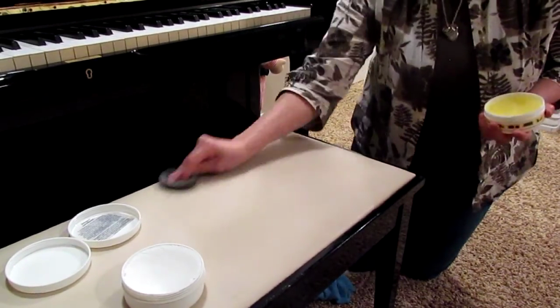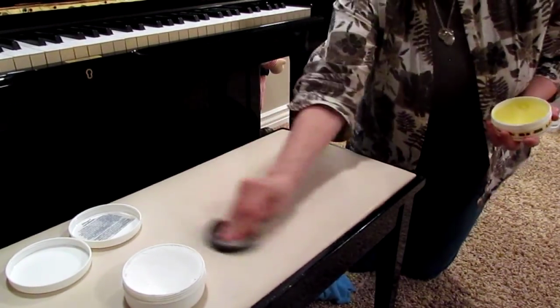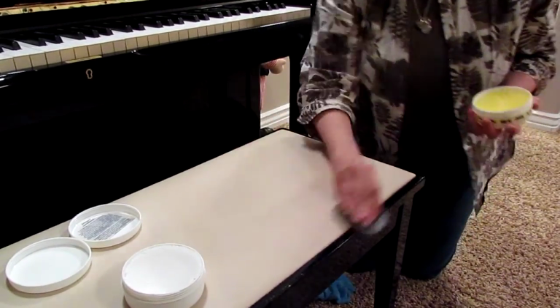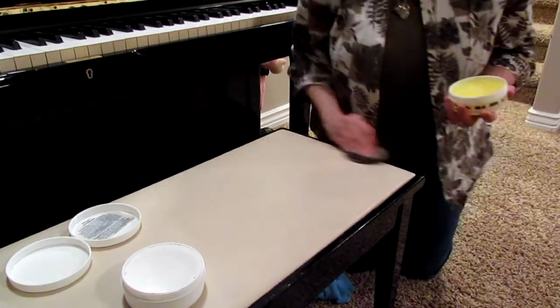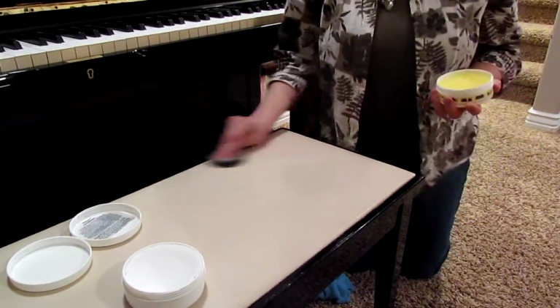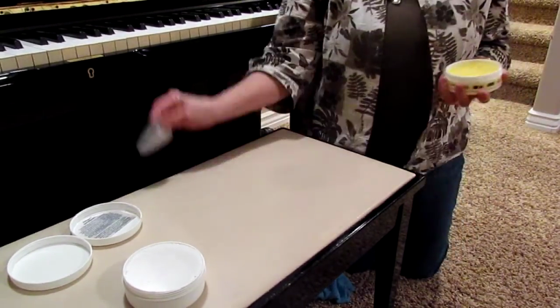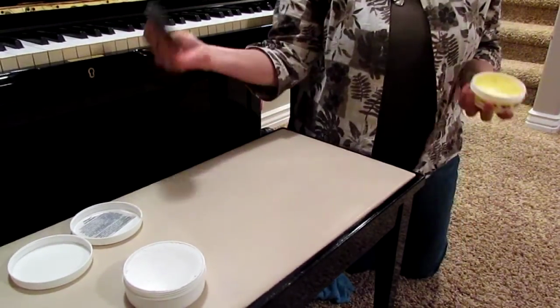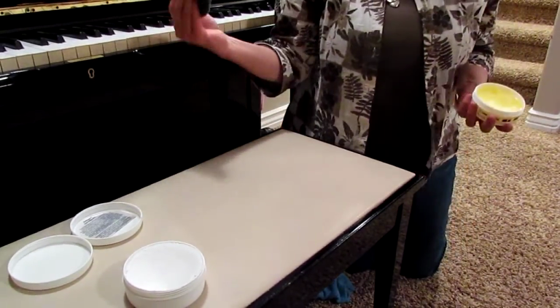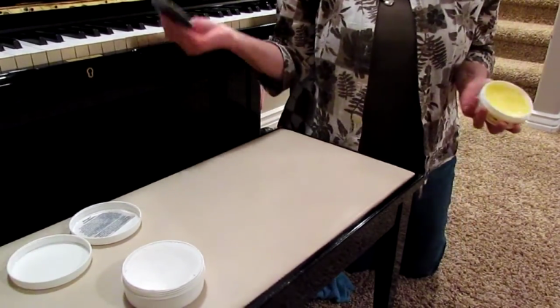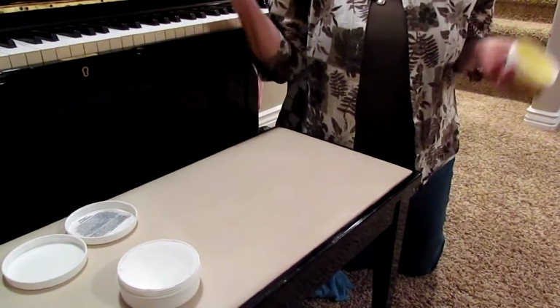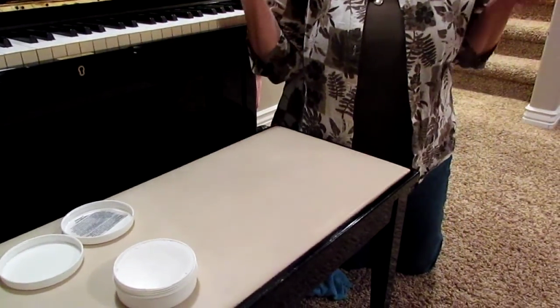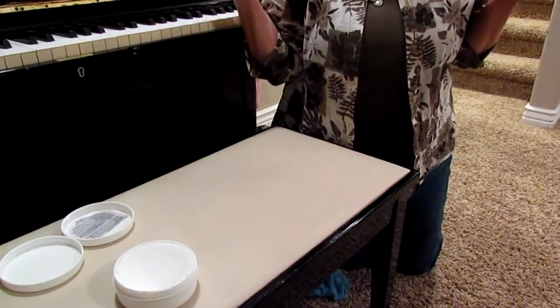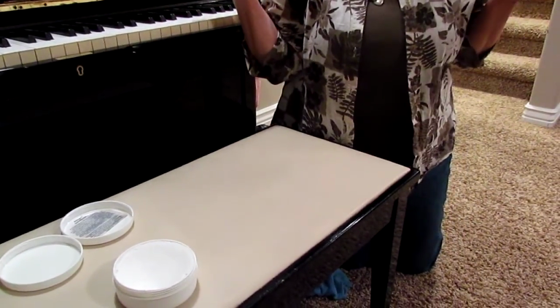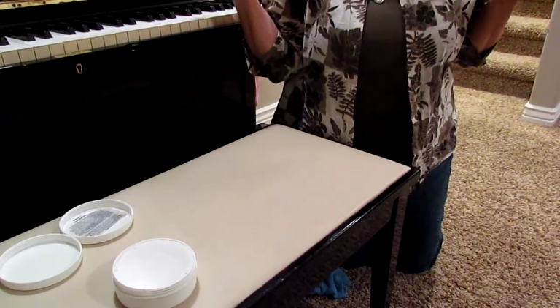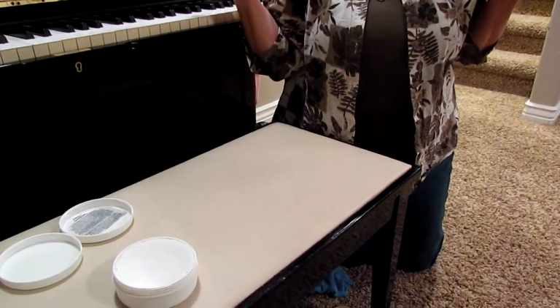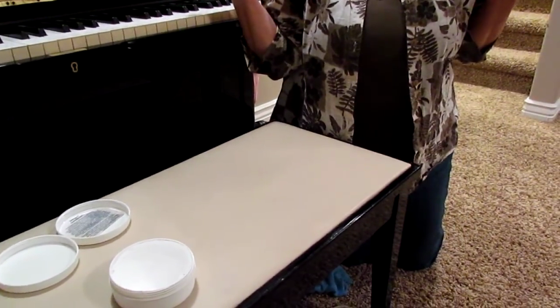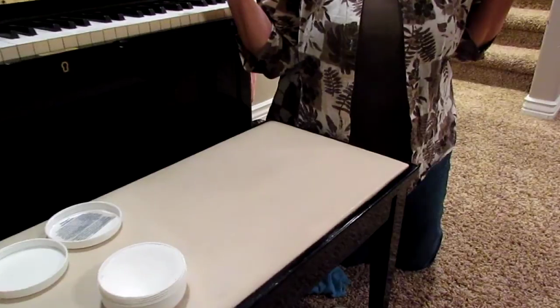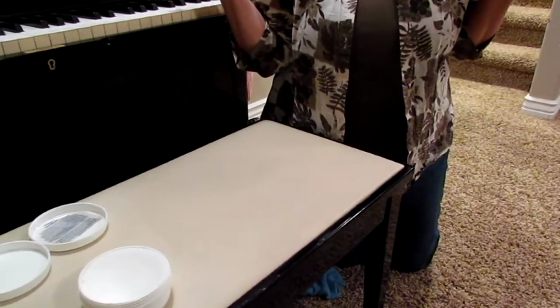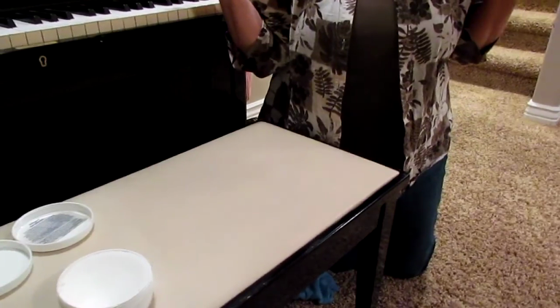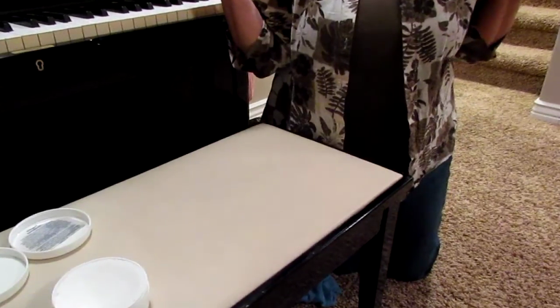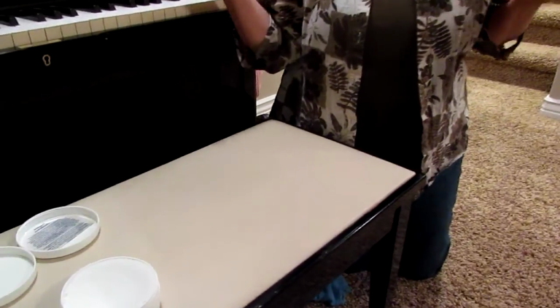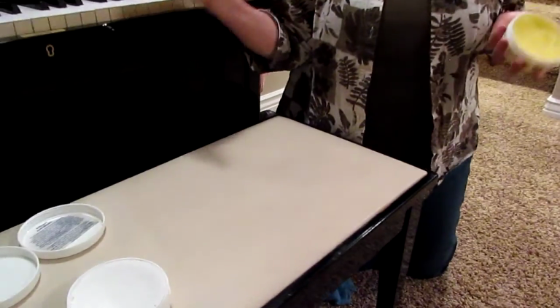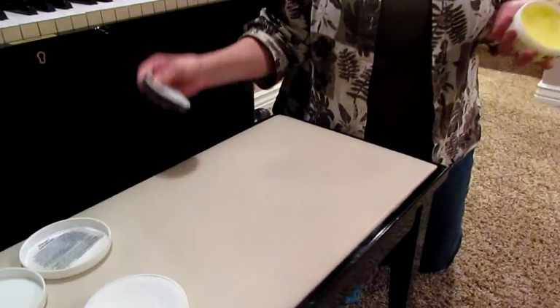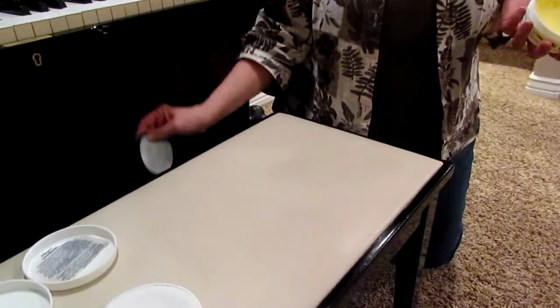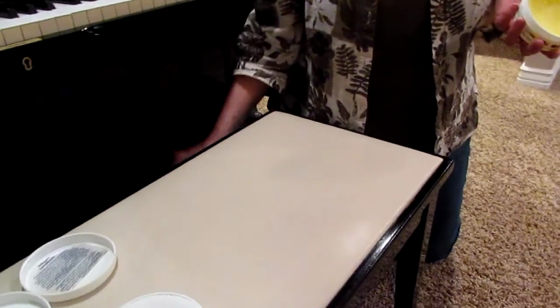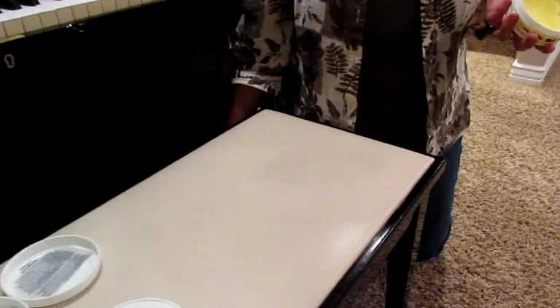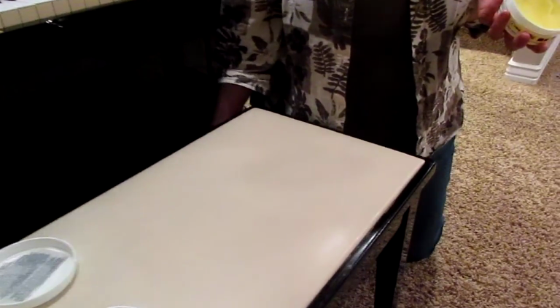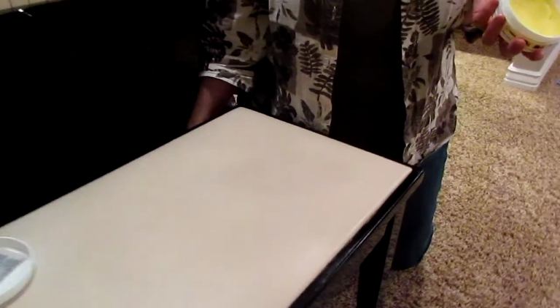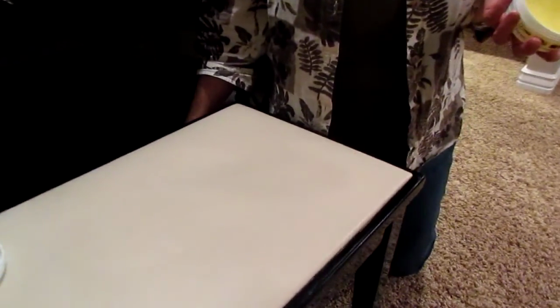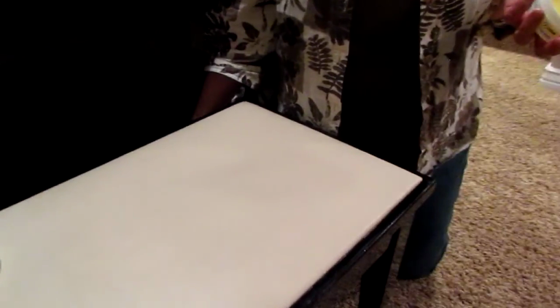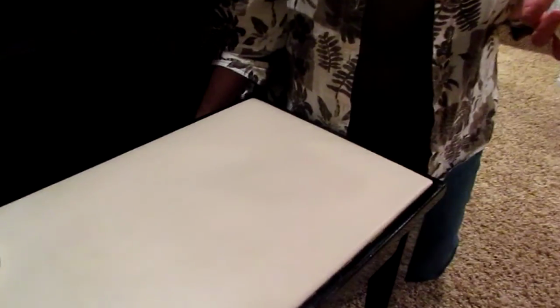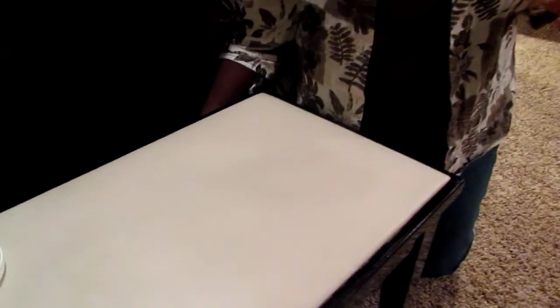And there you have it. My piano bench is back to what it needed to be.